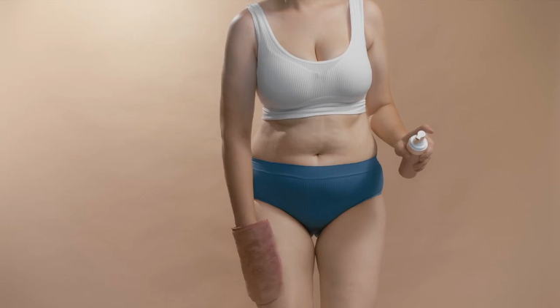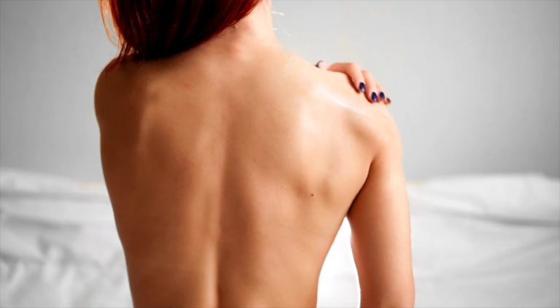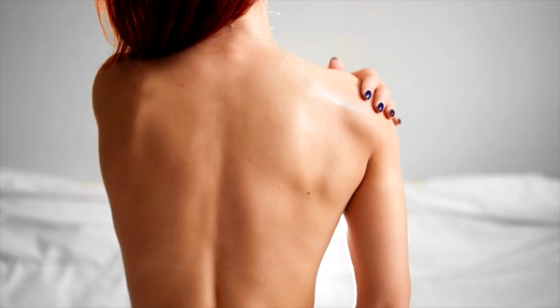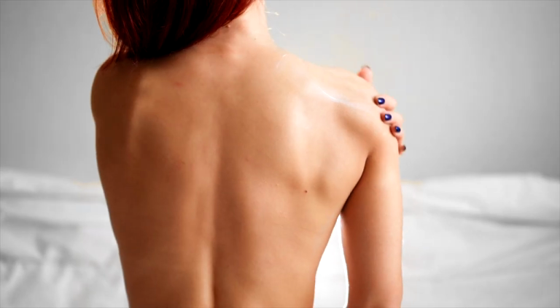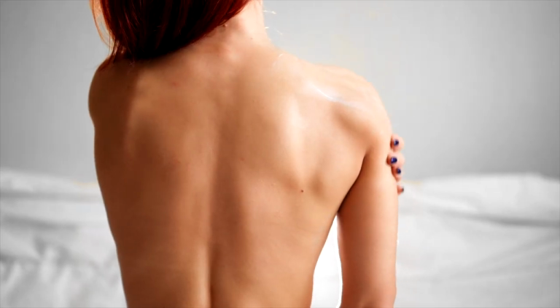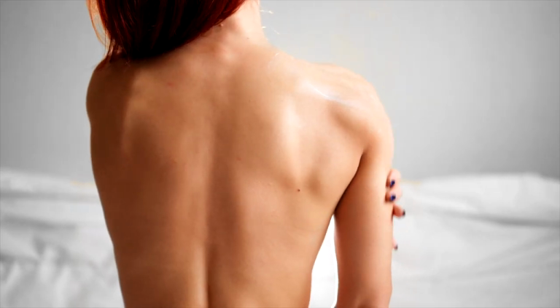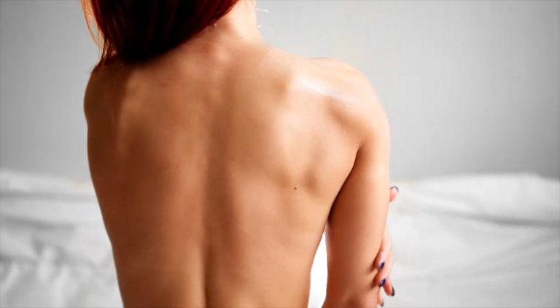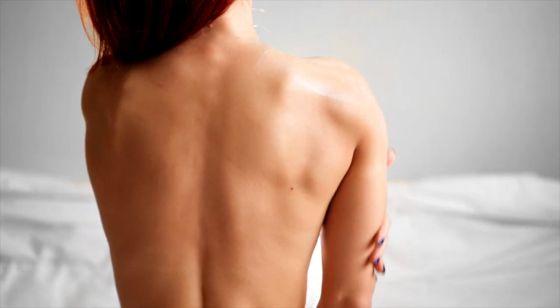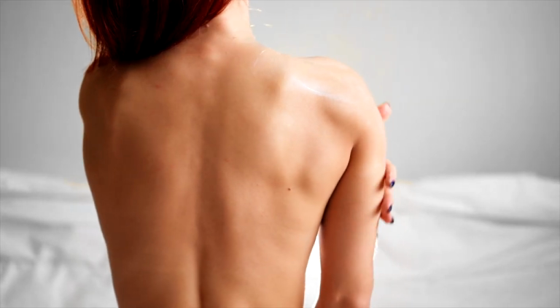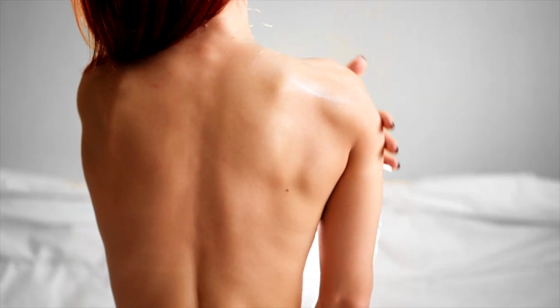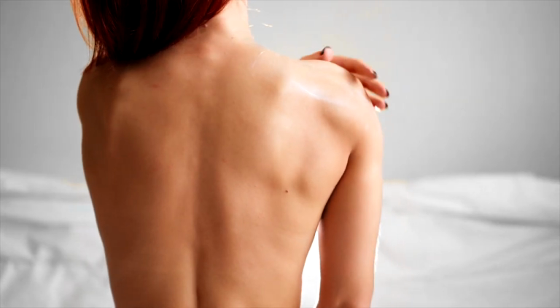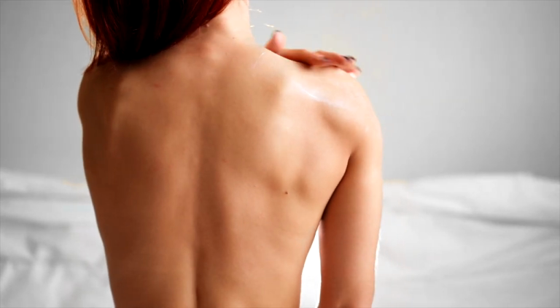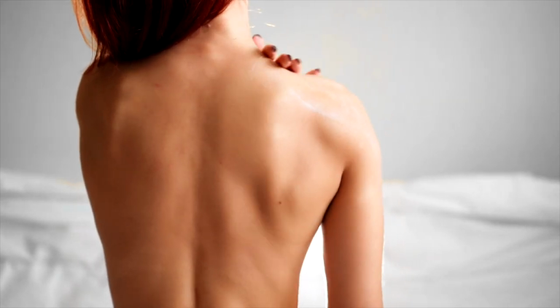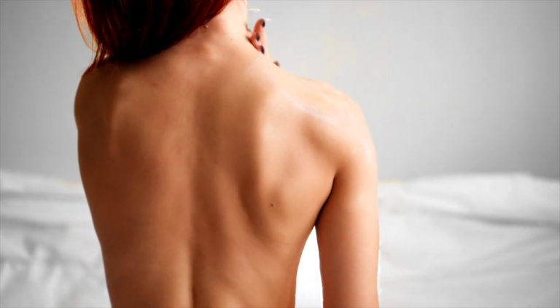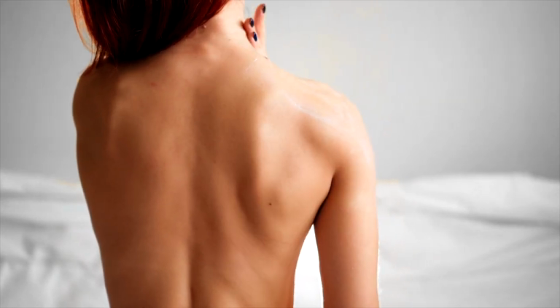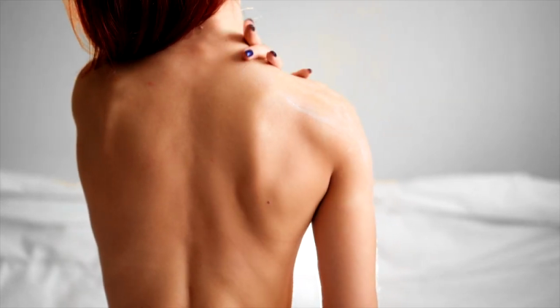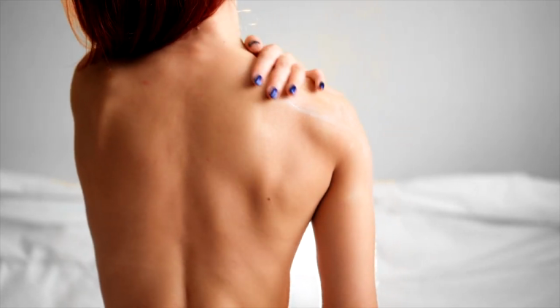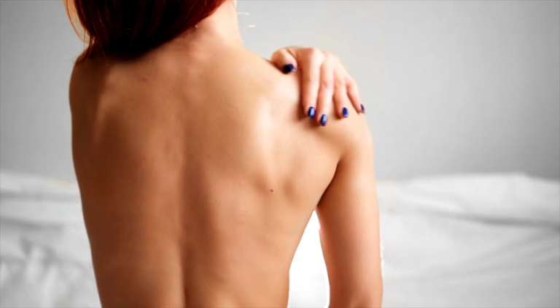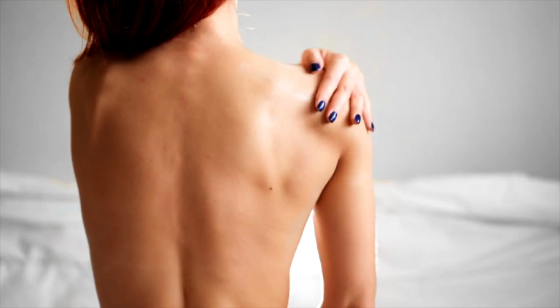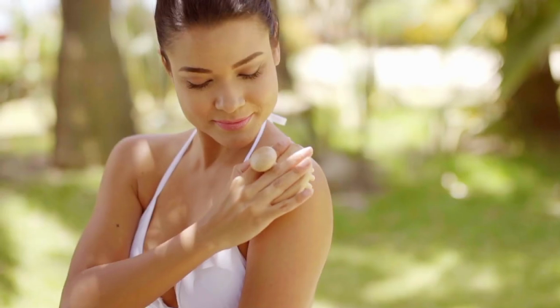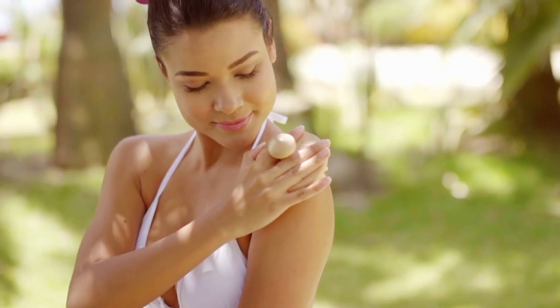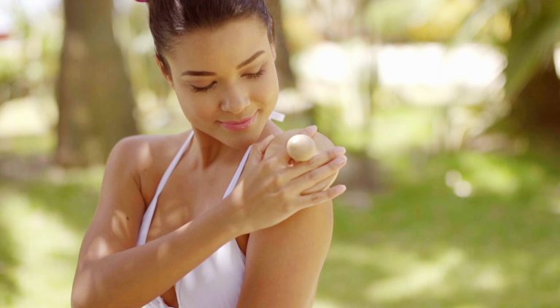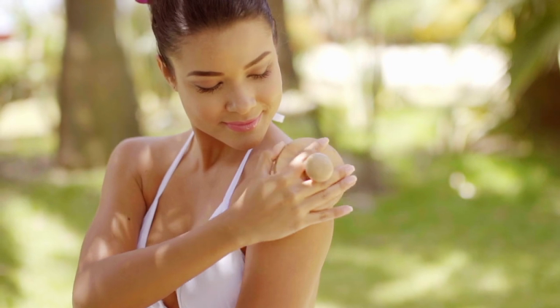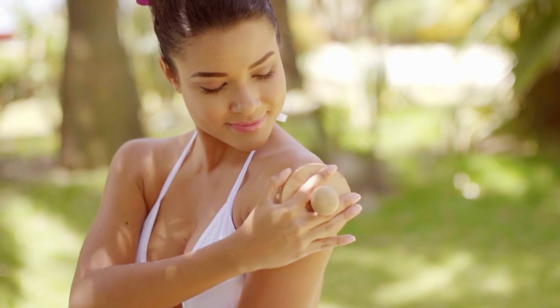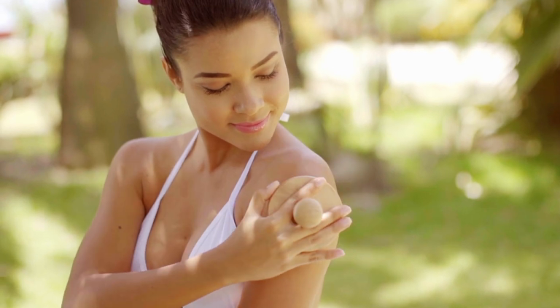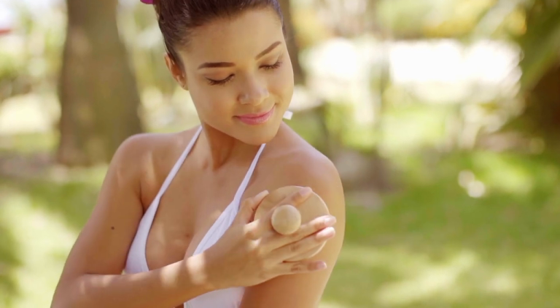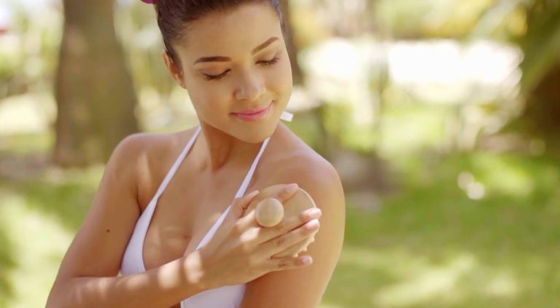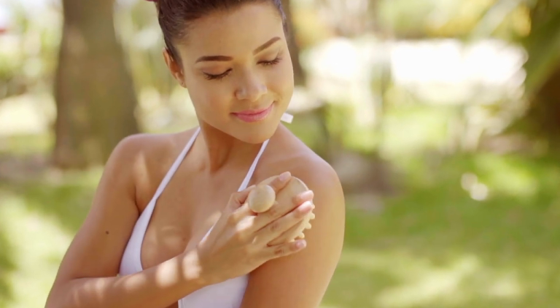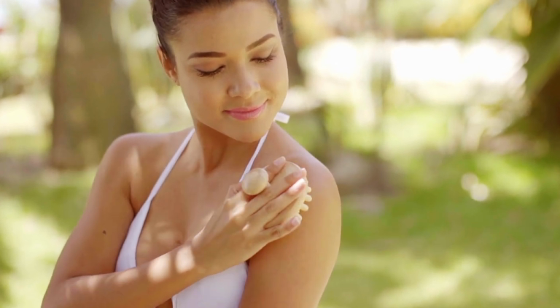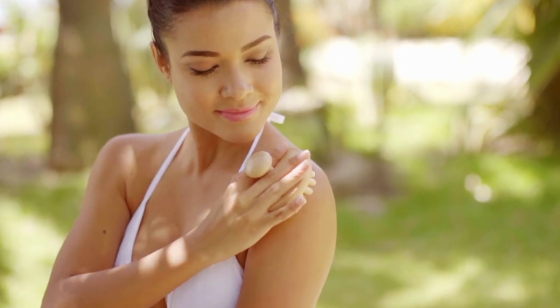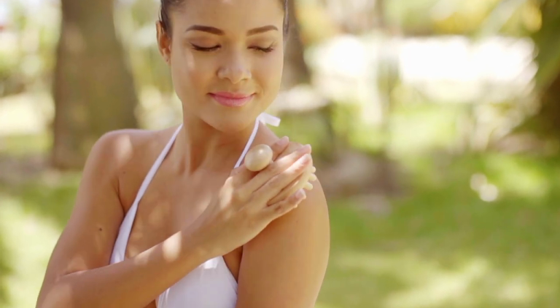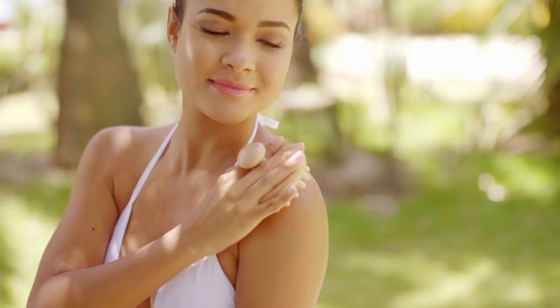Depending on the product, you may expect your fake tan to last anywhere from a few days to a week. You can try exfoliating your skin before tanning for a longer-lasting tan.